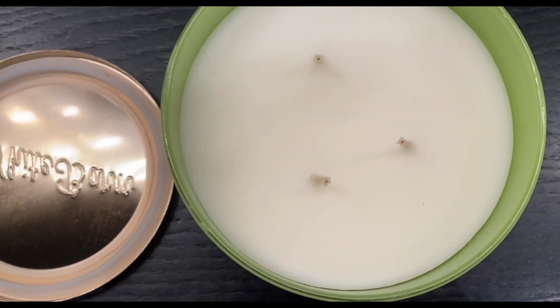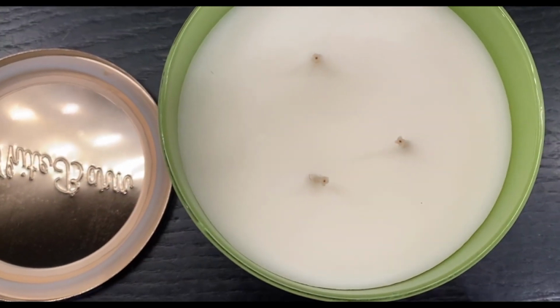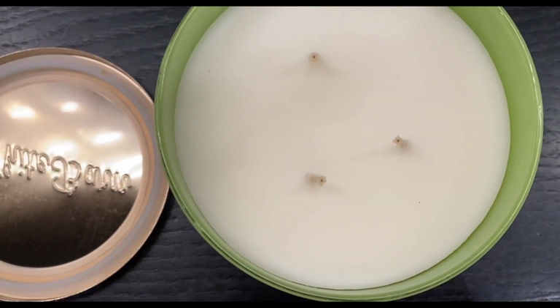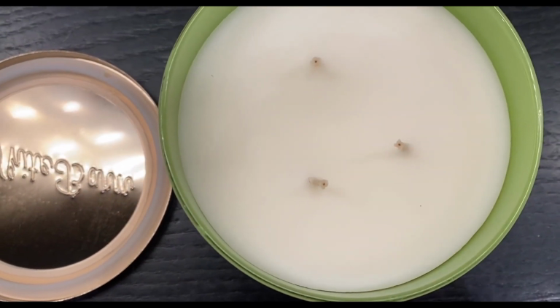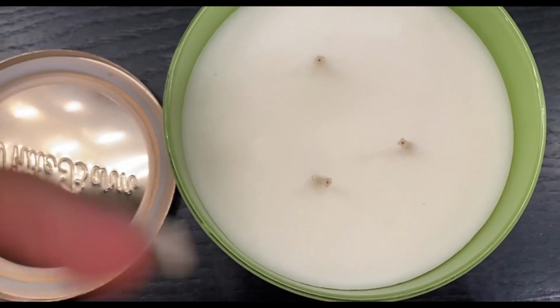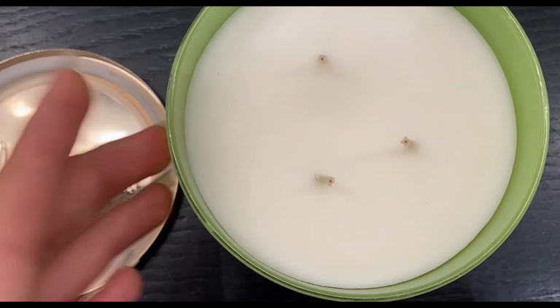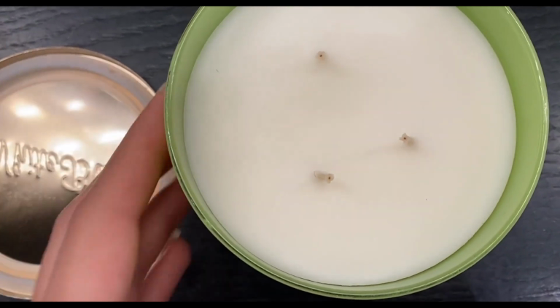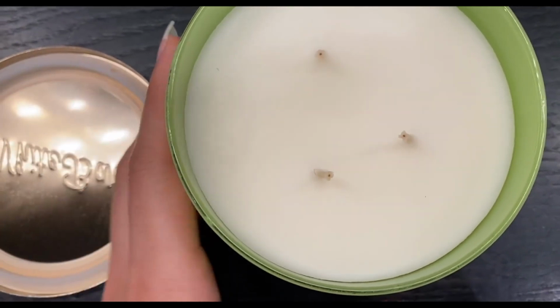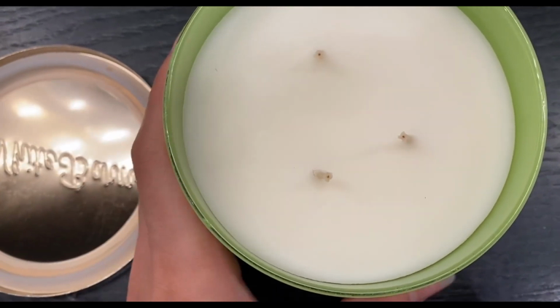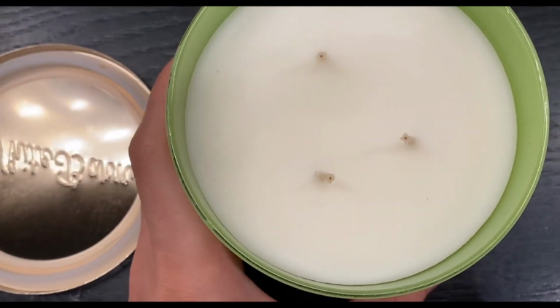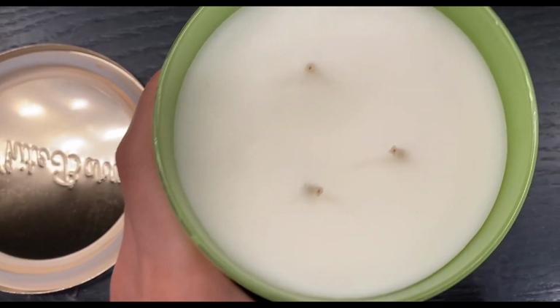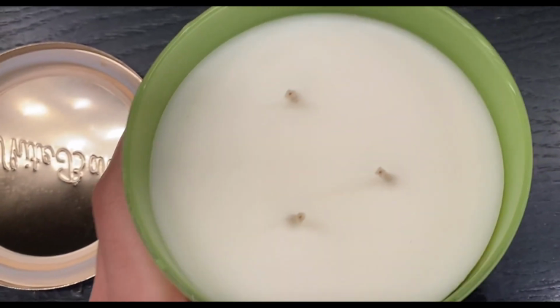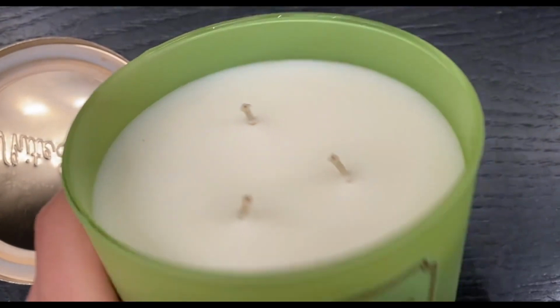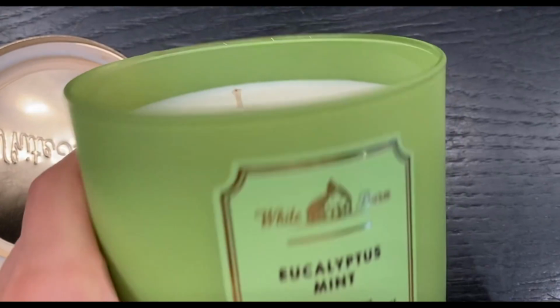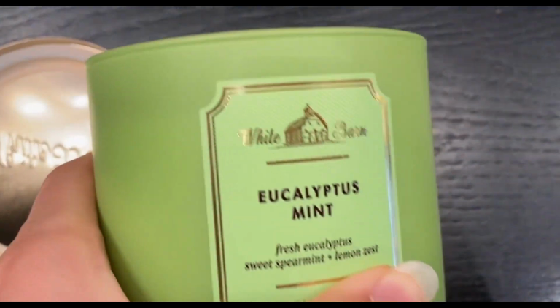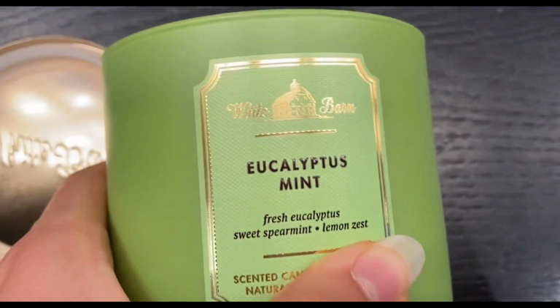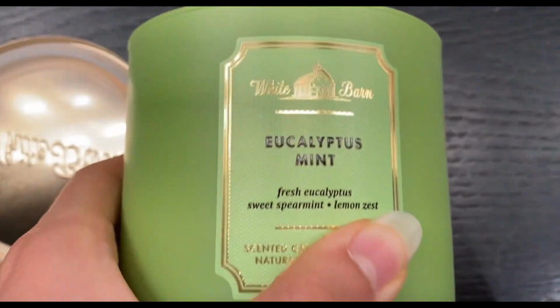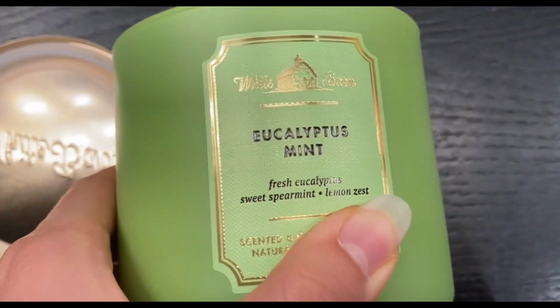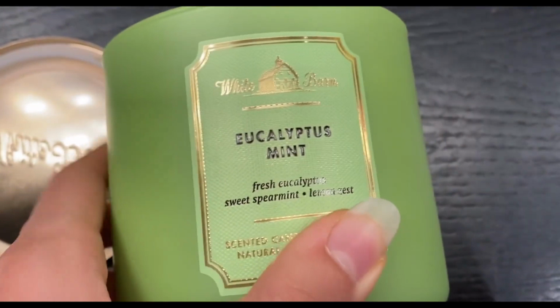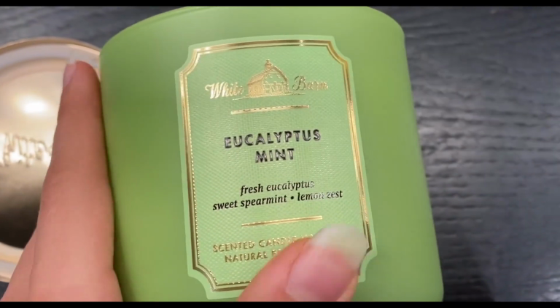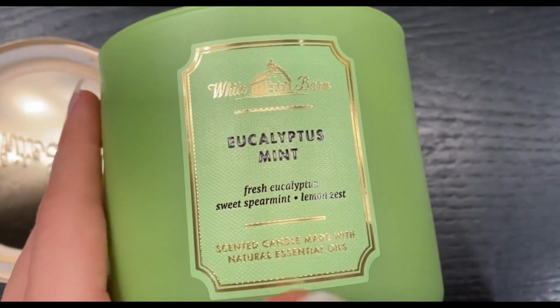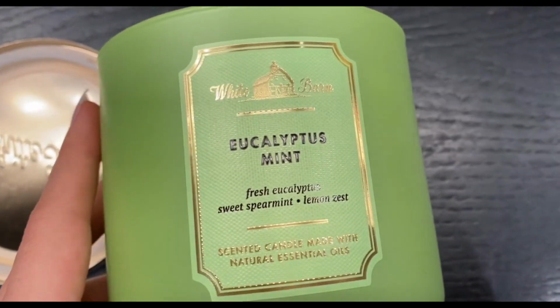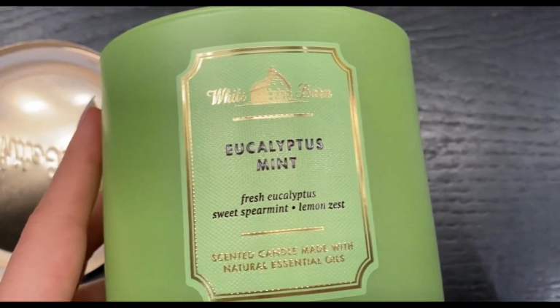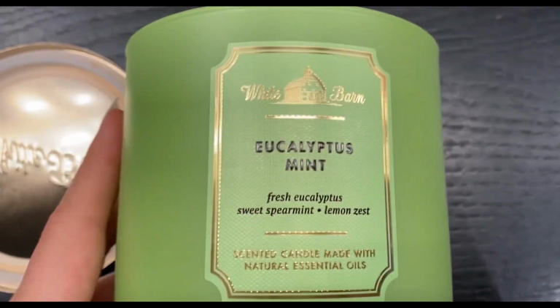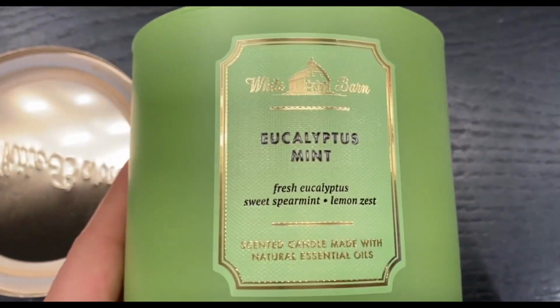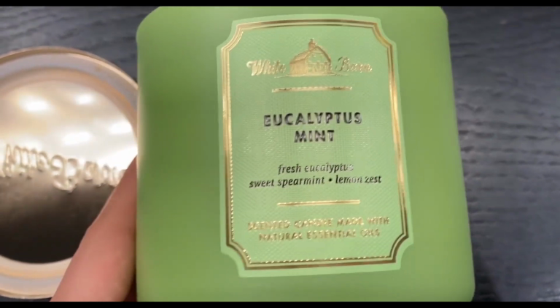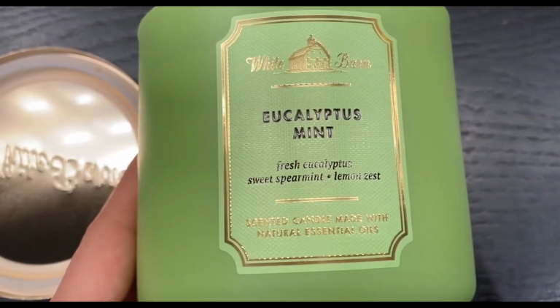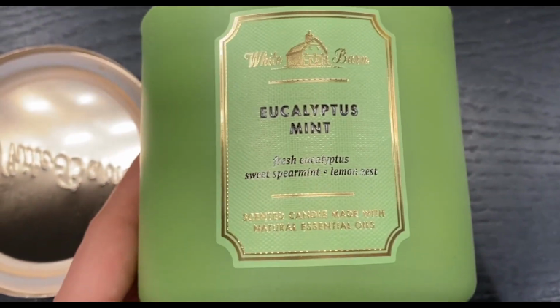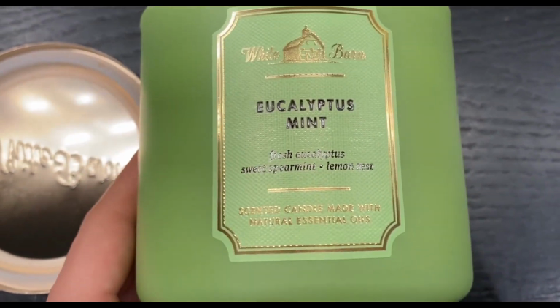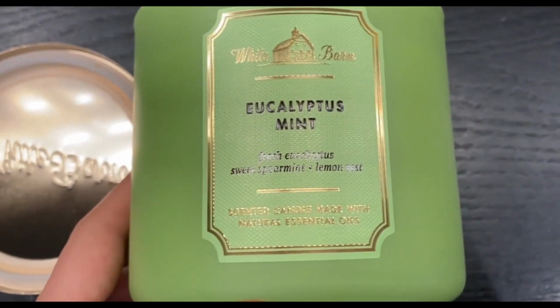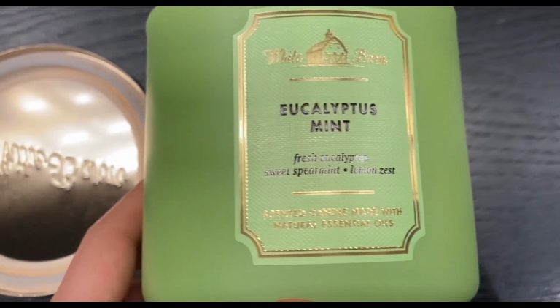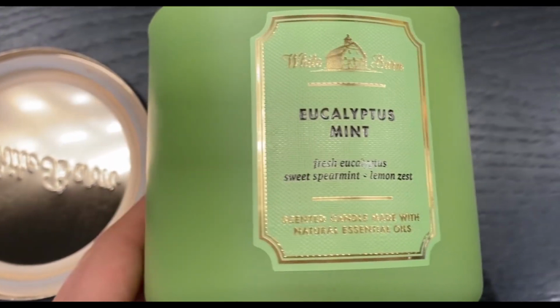The packaging is both elegant and functional. The simple white jar with a wooden lid complements any decor, making it a lovely addition to our home.